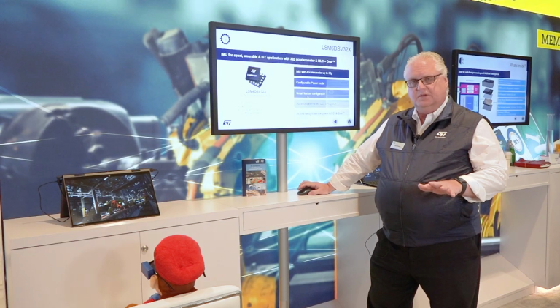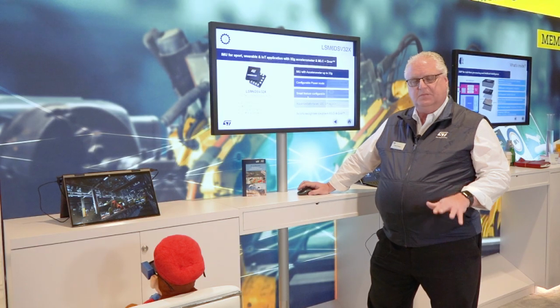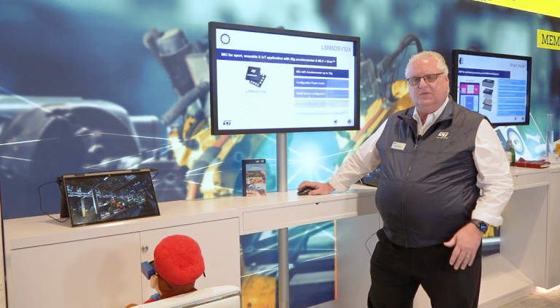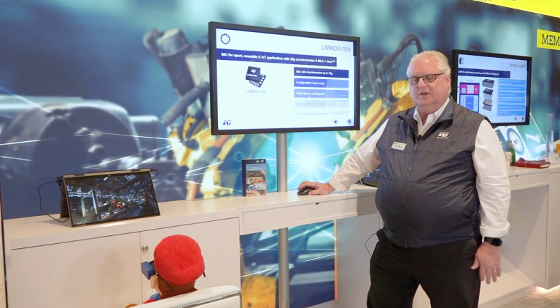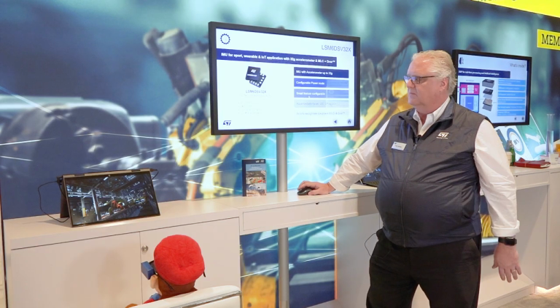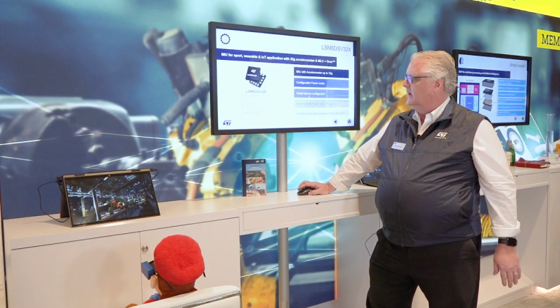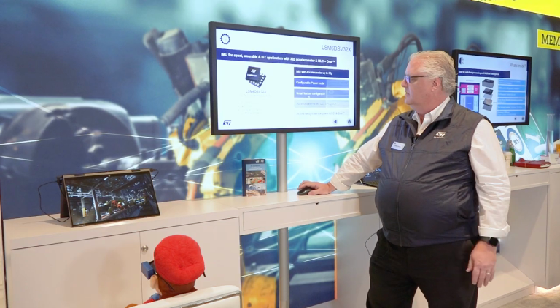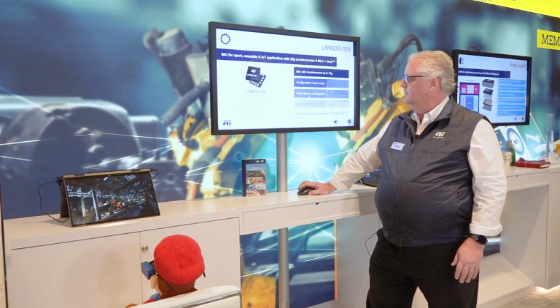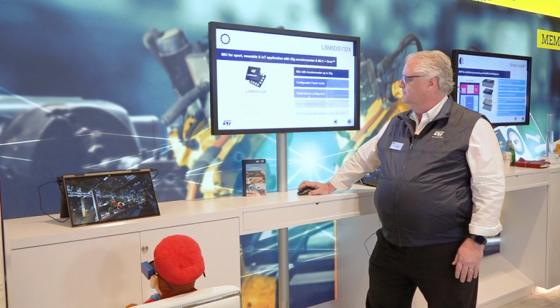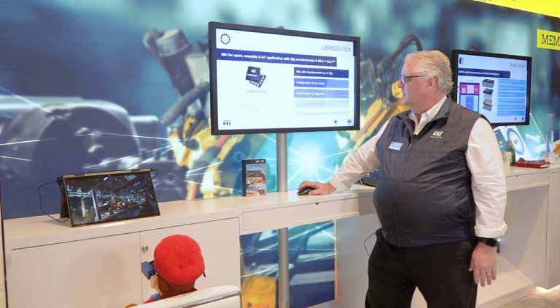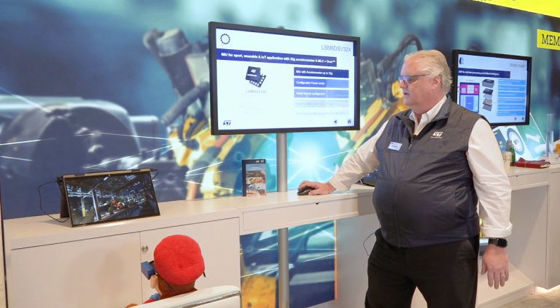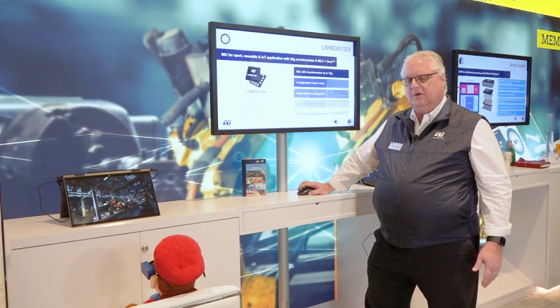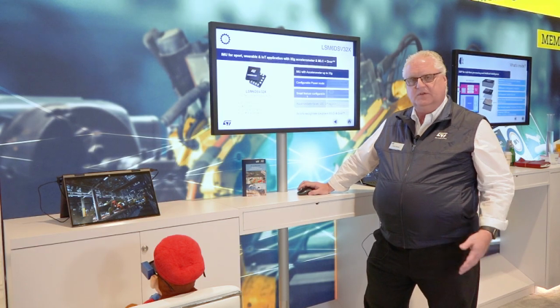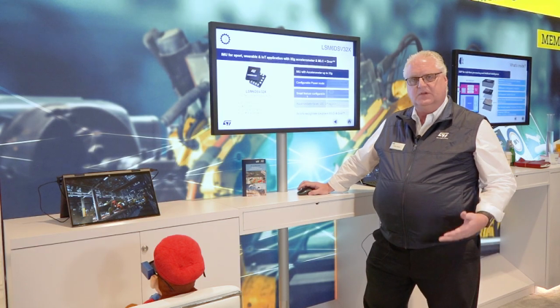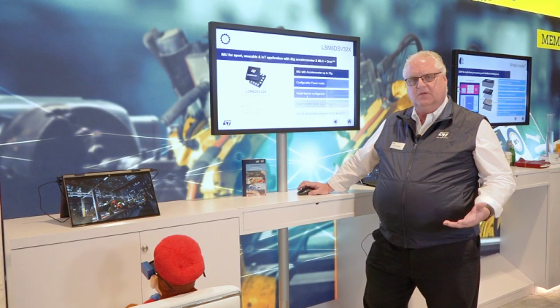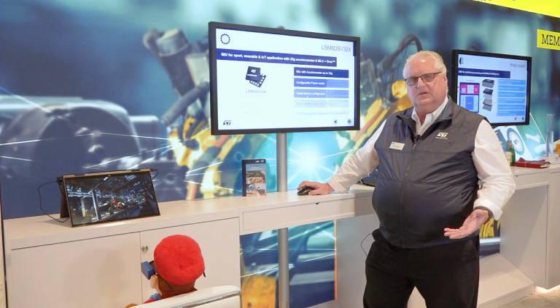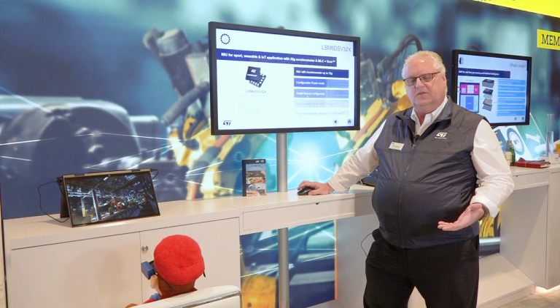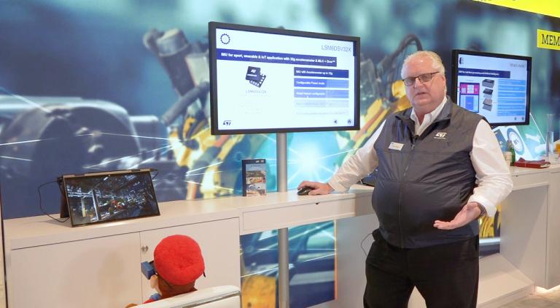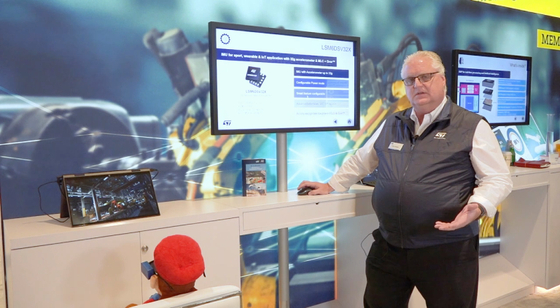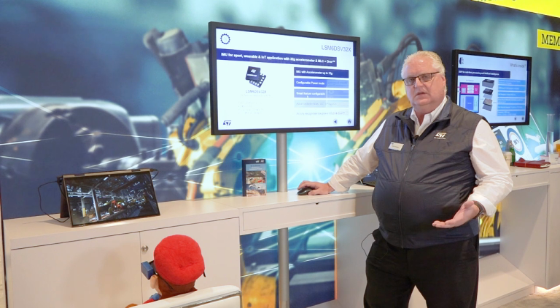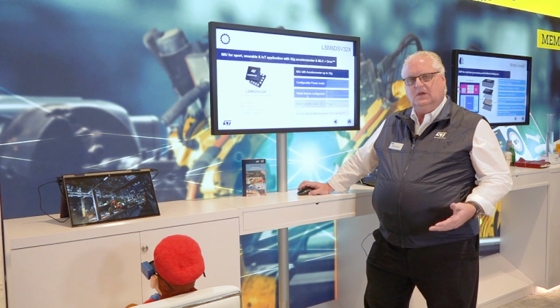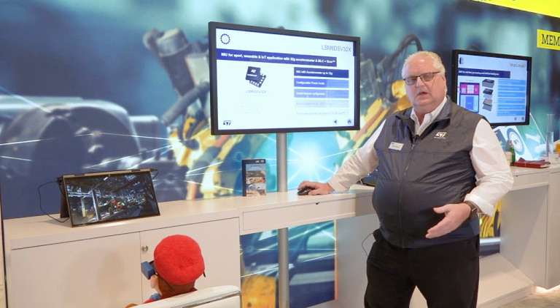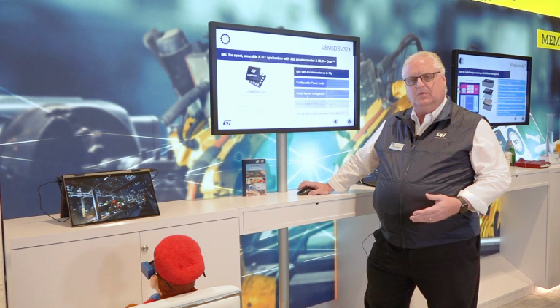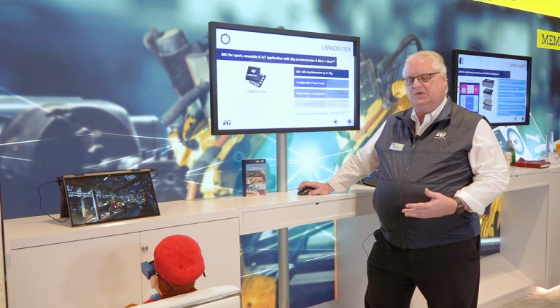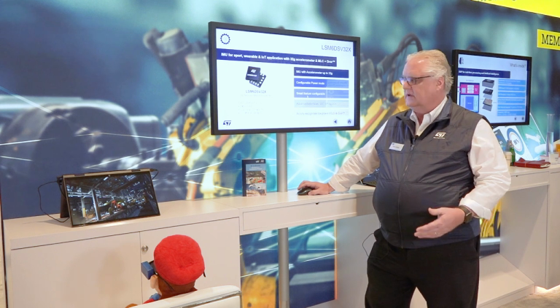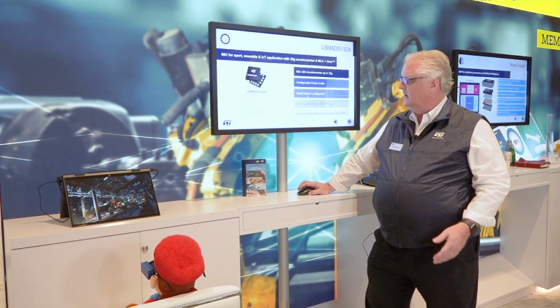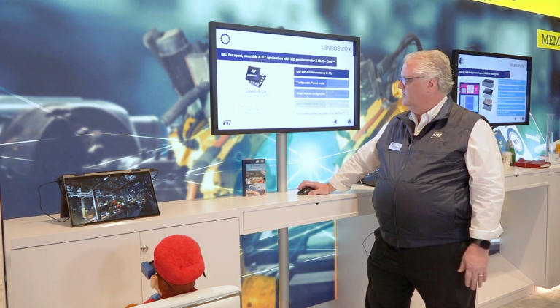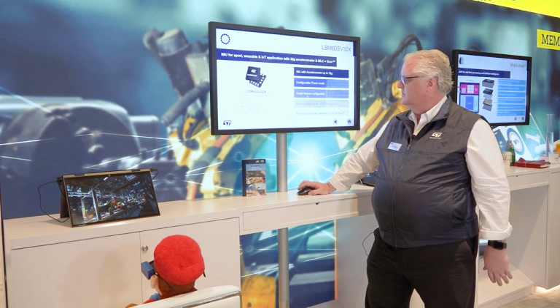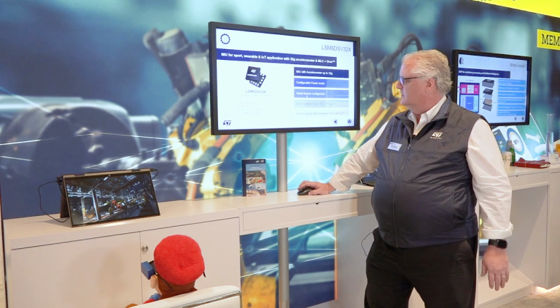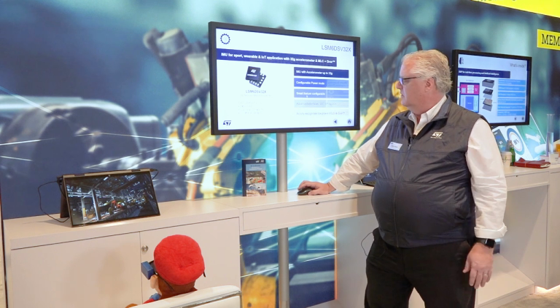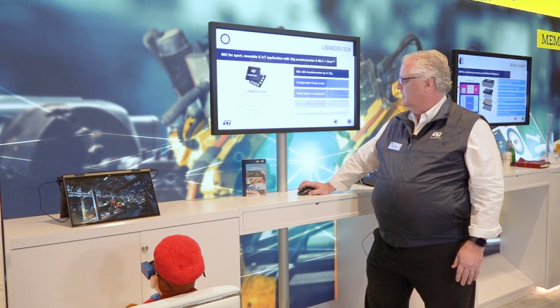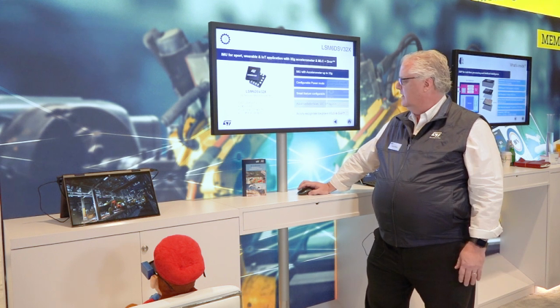All these are pin-for-pin compatible with our previous generation devices, with just added features and lower power.